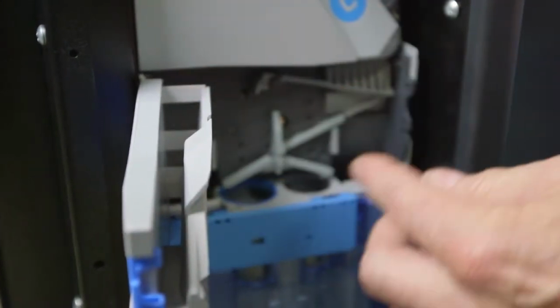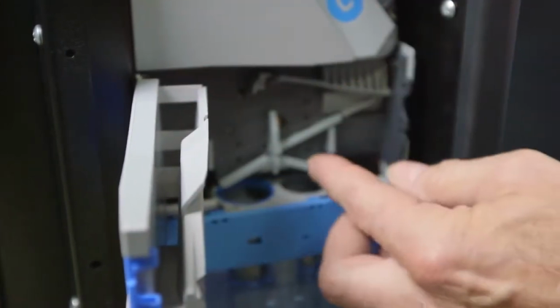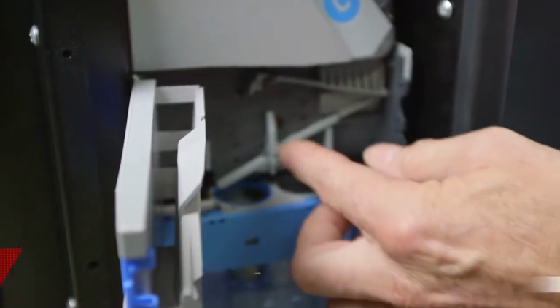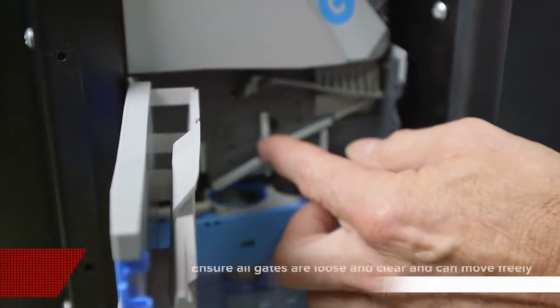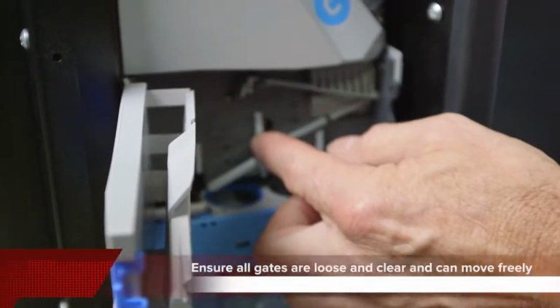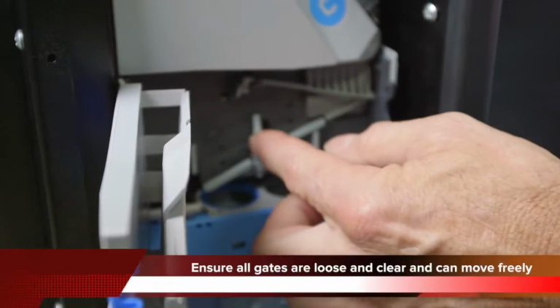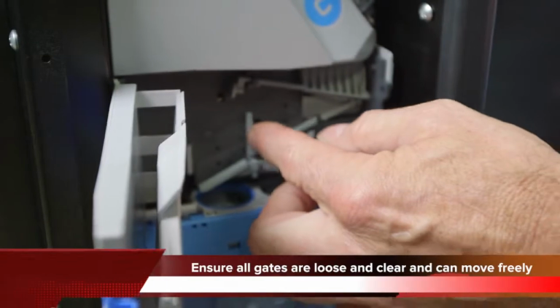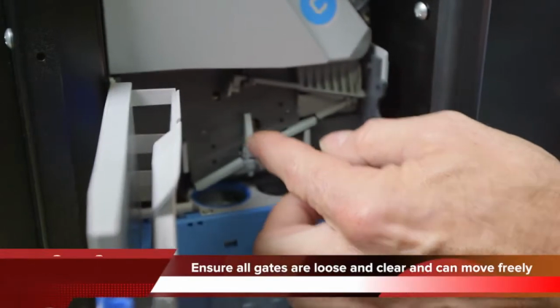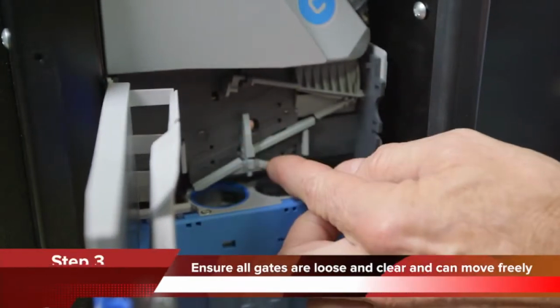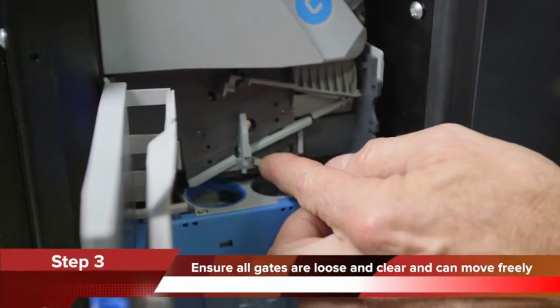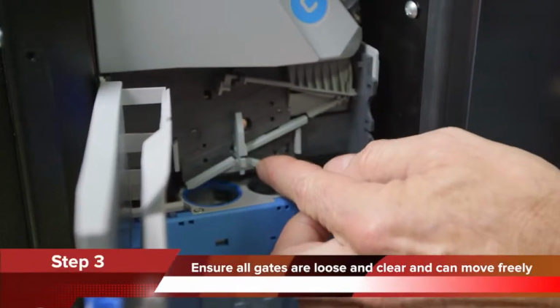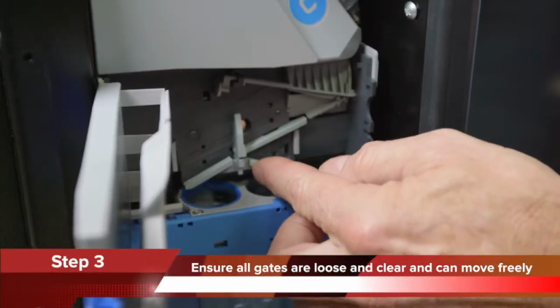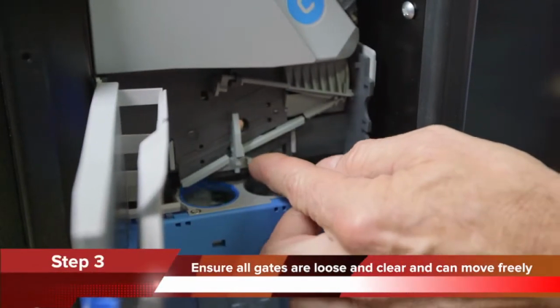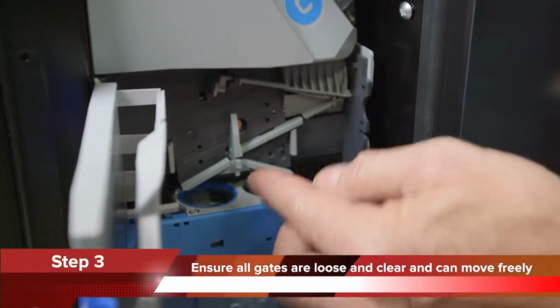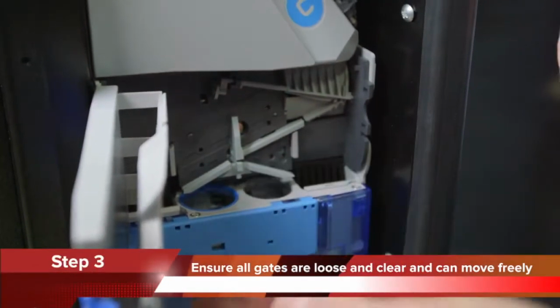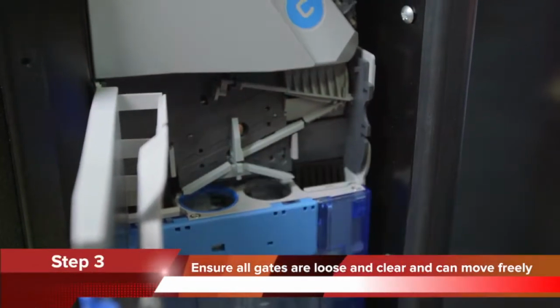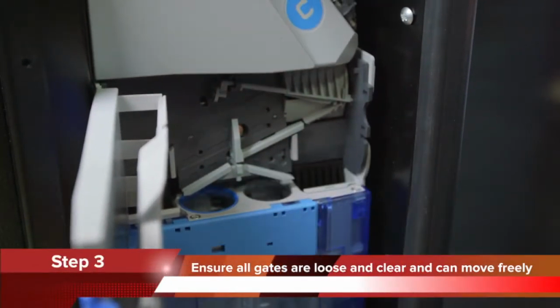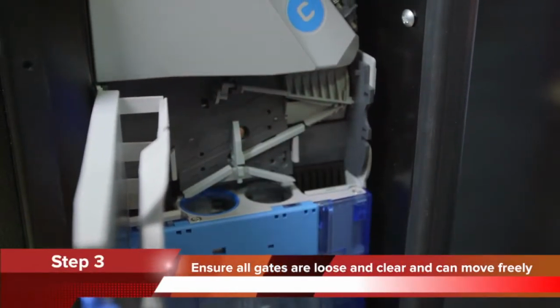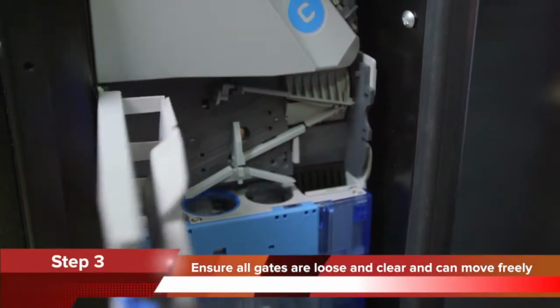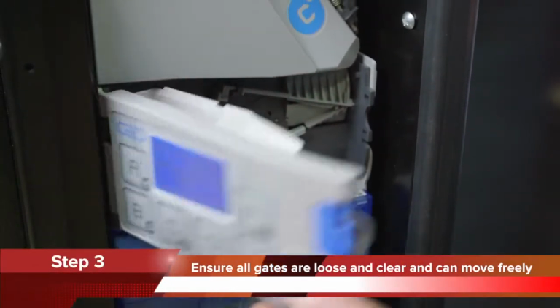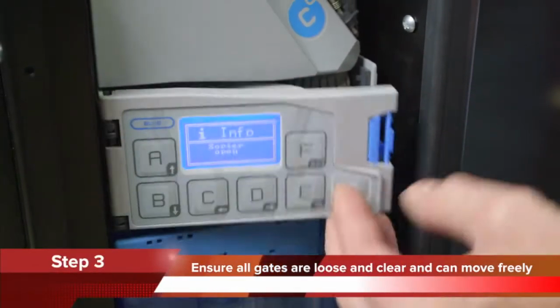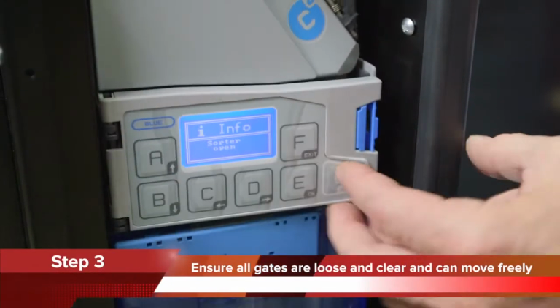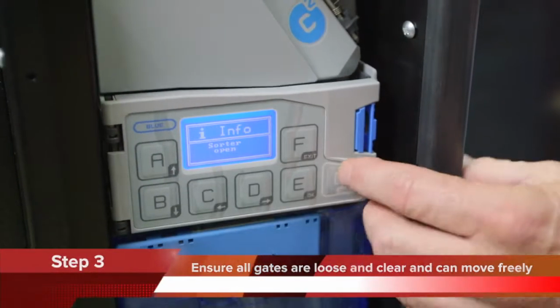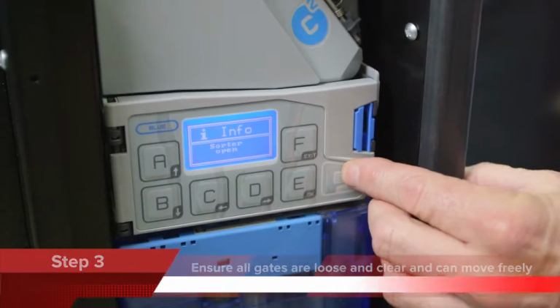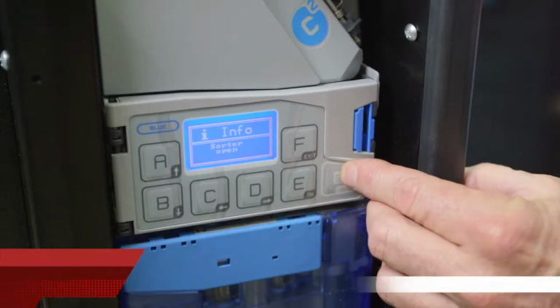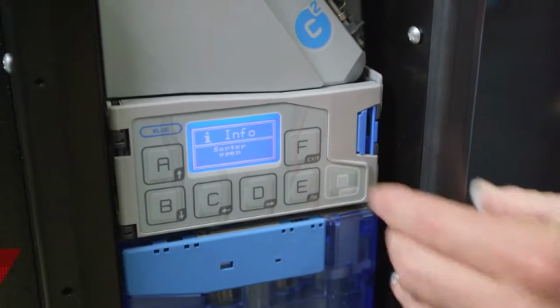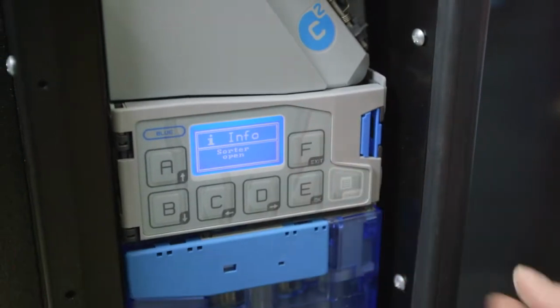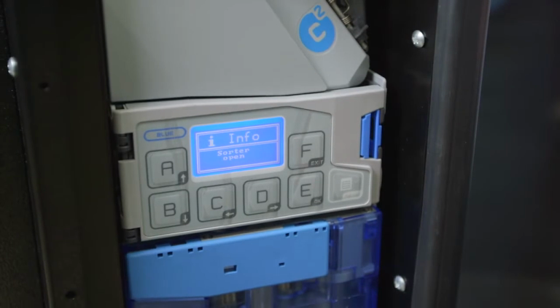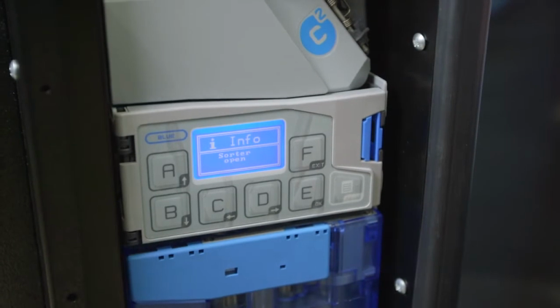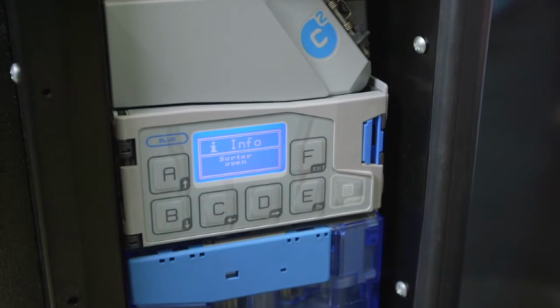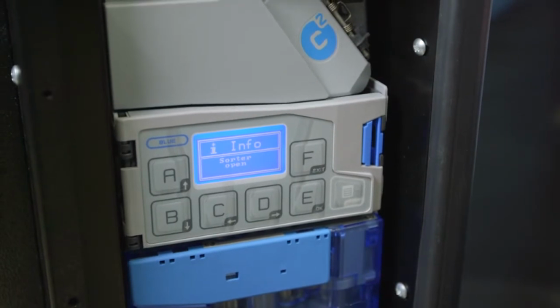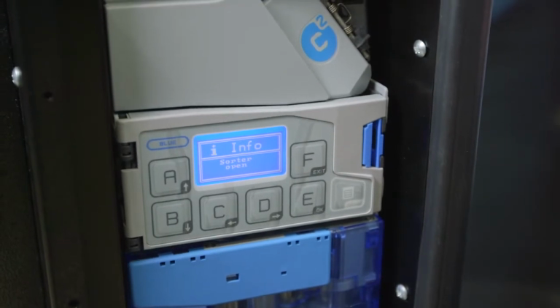Step 3: Just ensure all the gates are loose and clear and can move freely. Close the lower door of the coin mechanism.